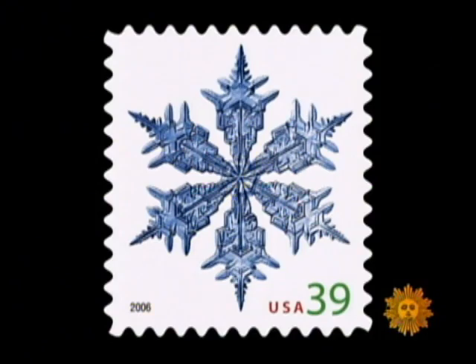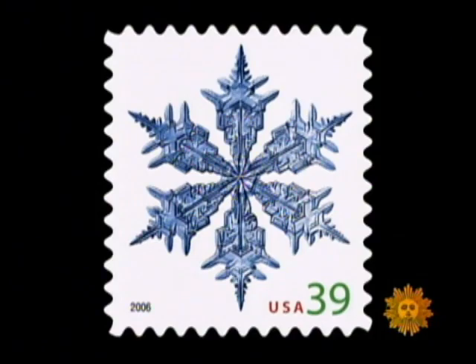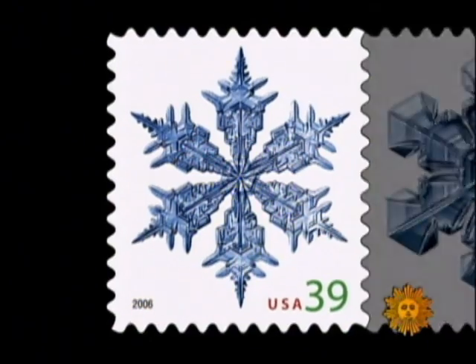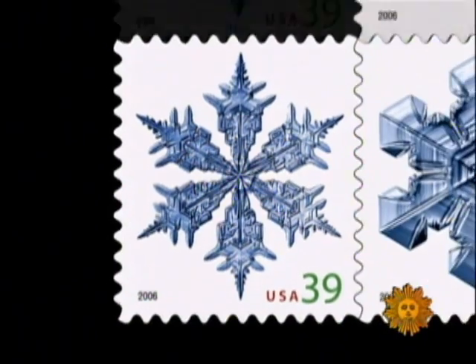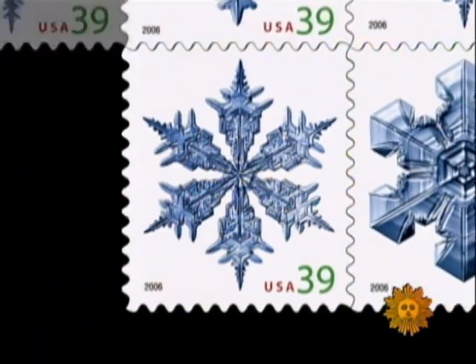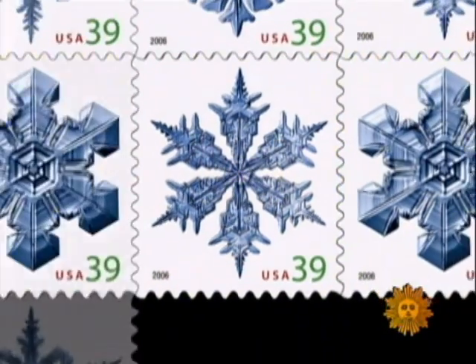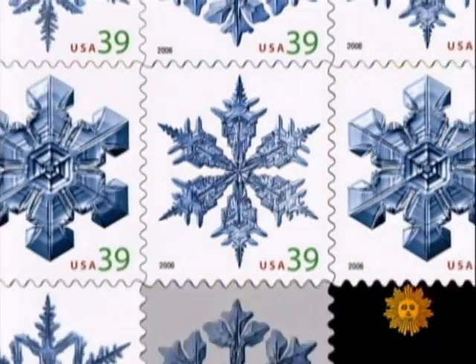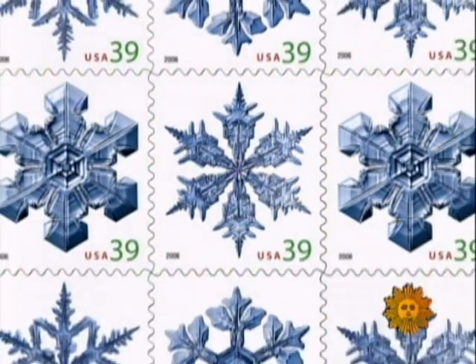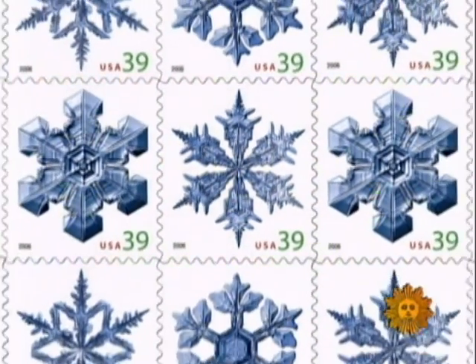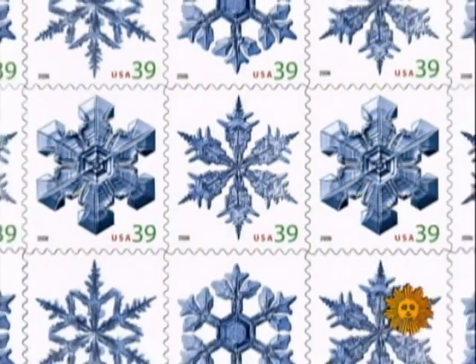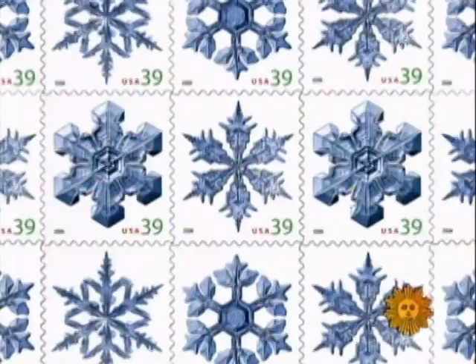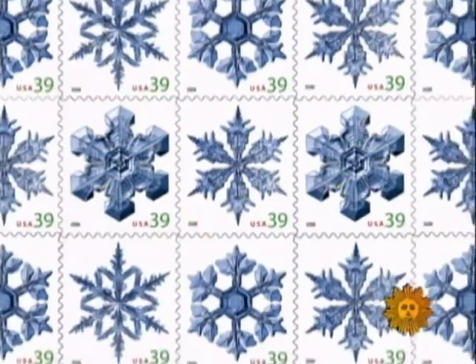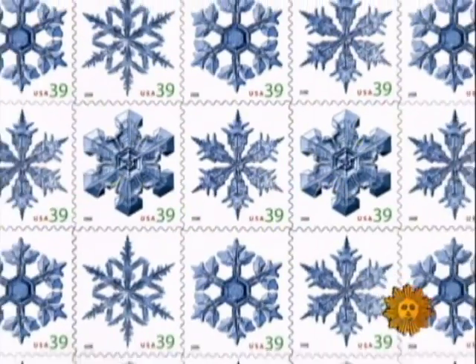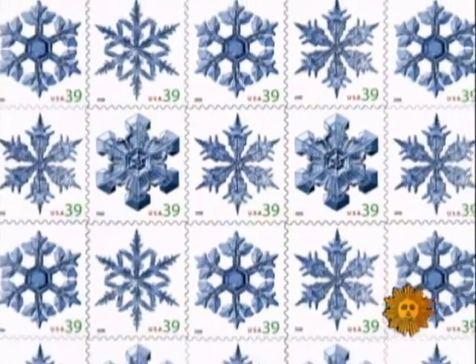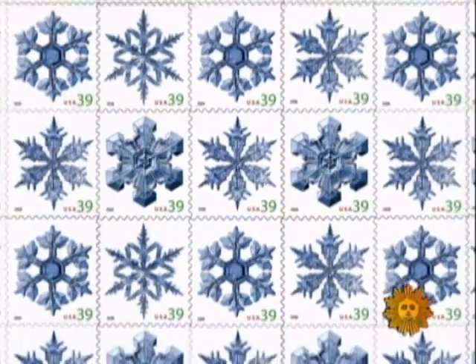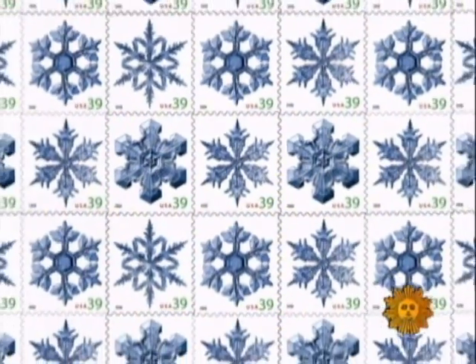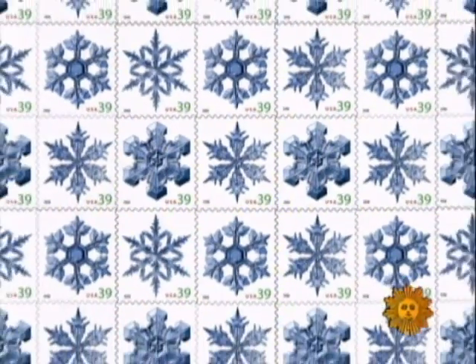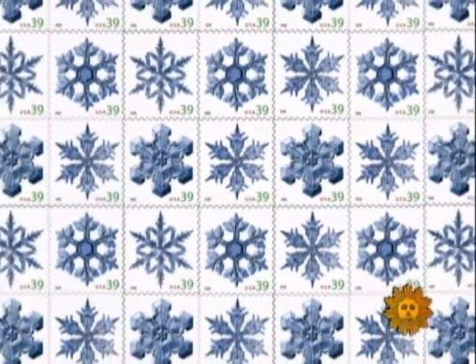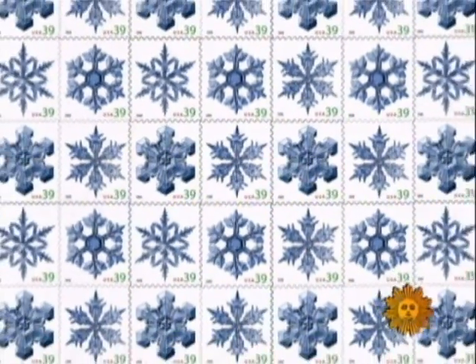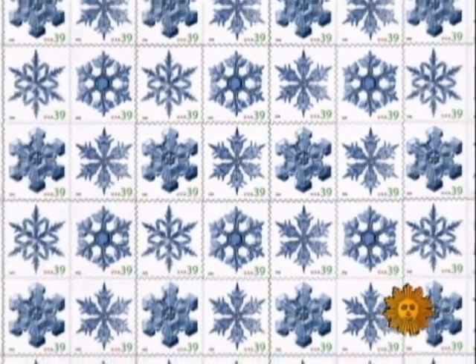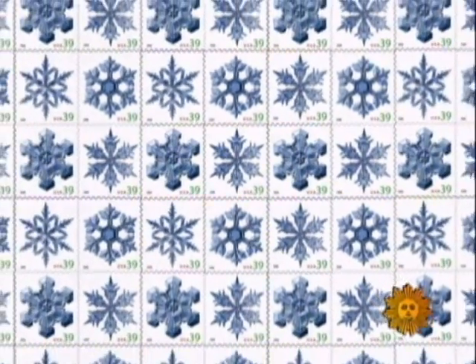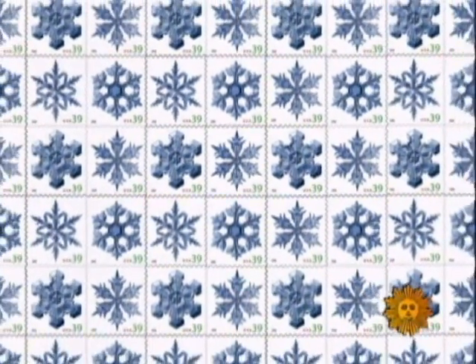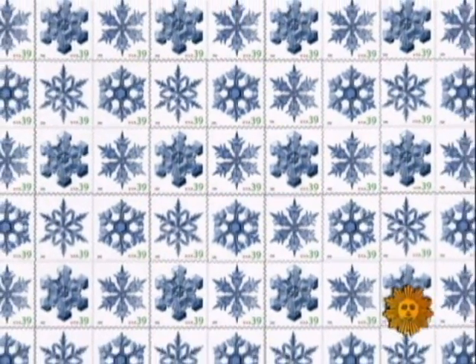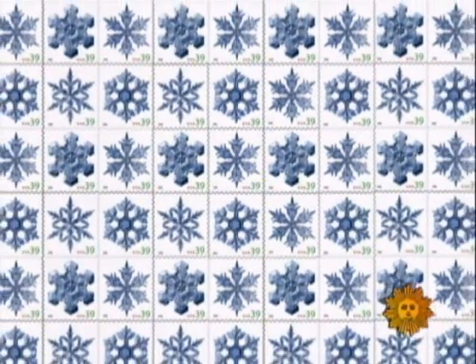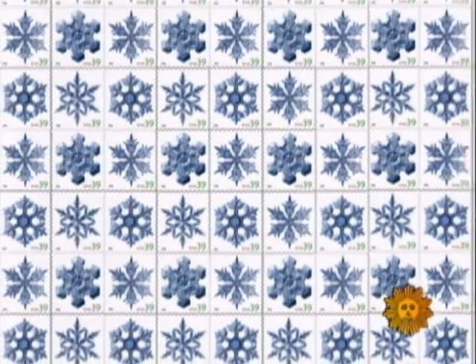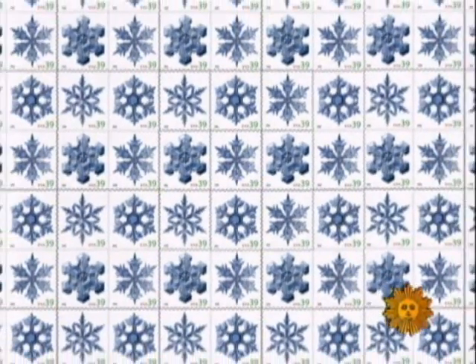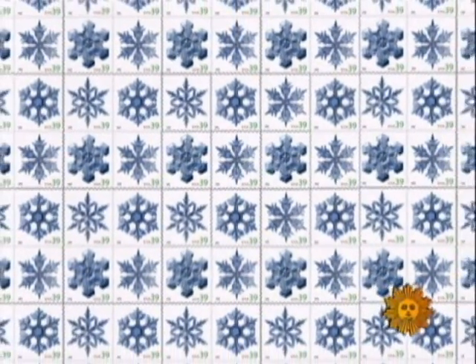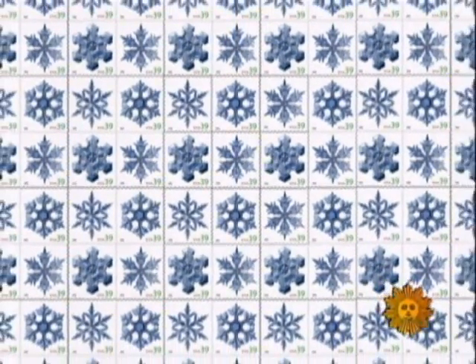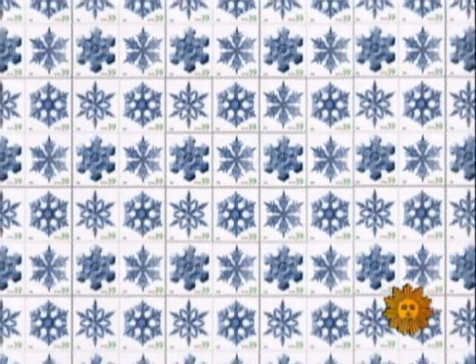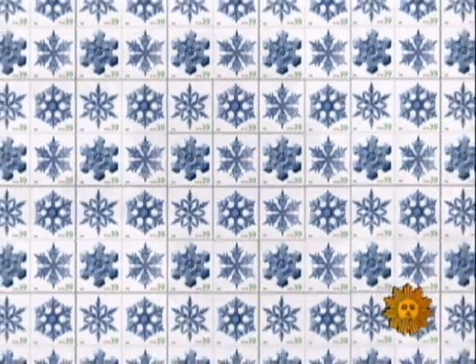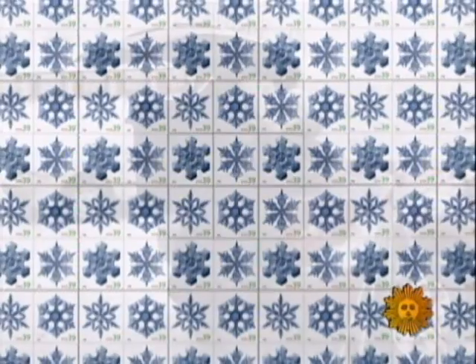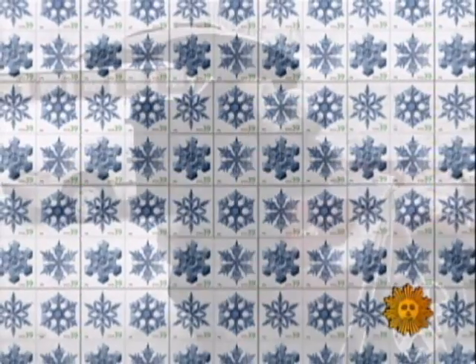His work also adorned the Postal Service's 2006 holiday stamp. They sold more than 2 billion of them.